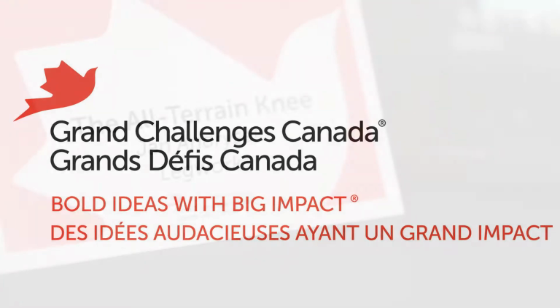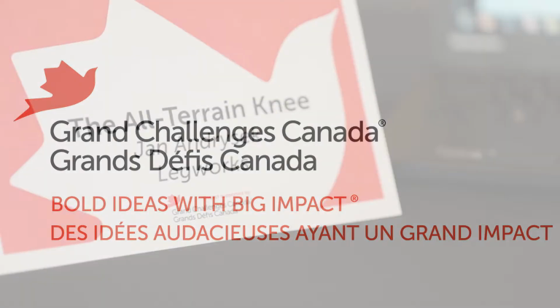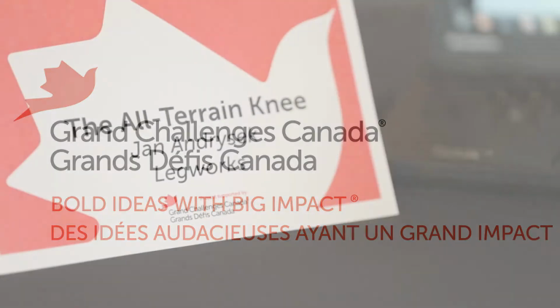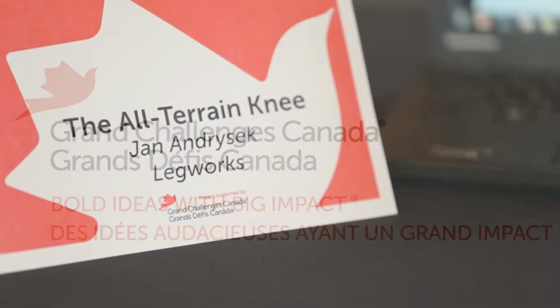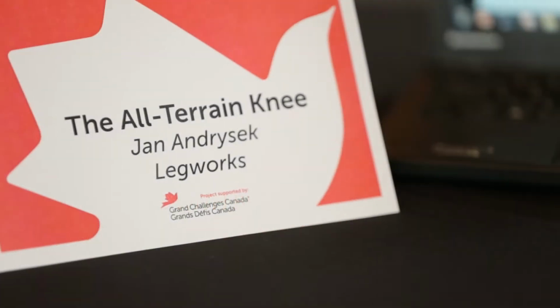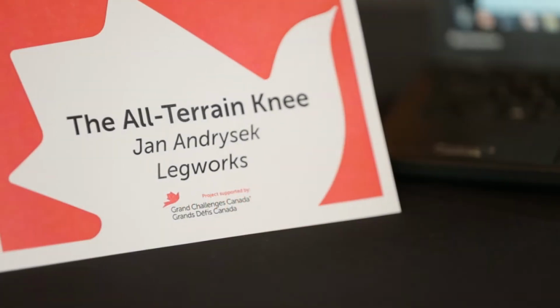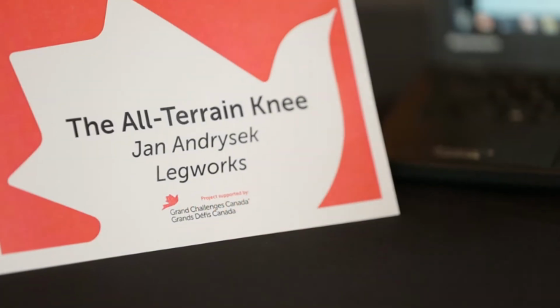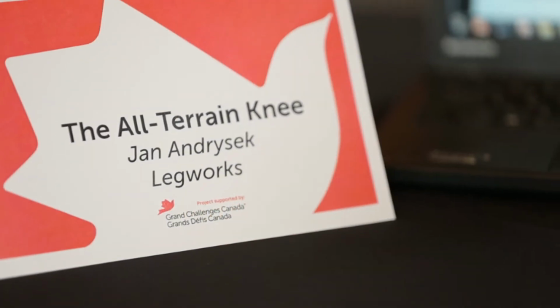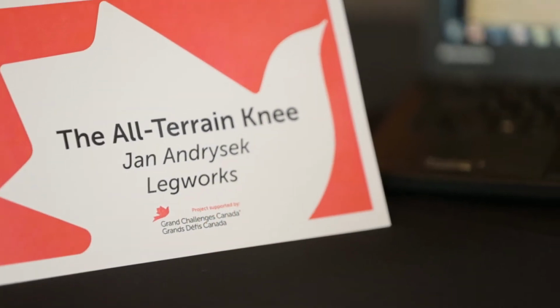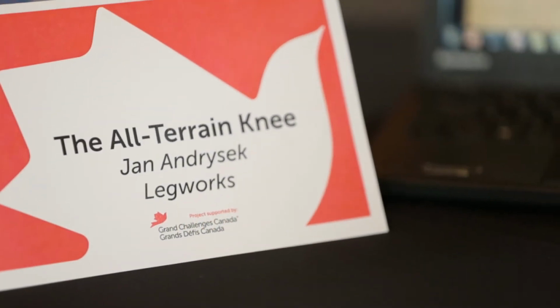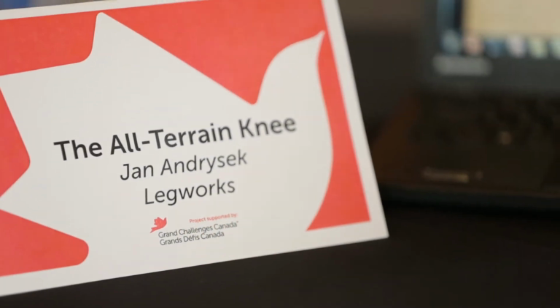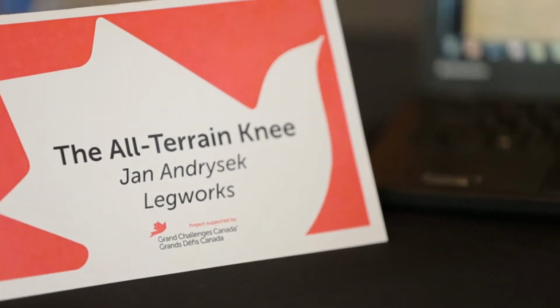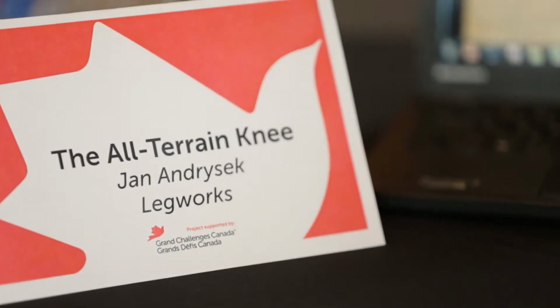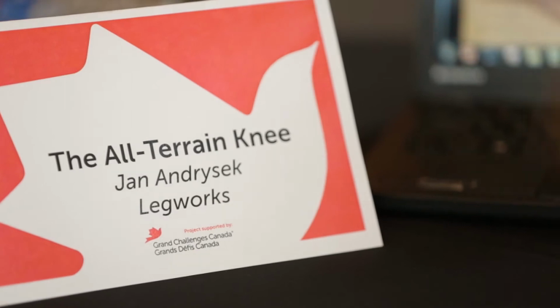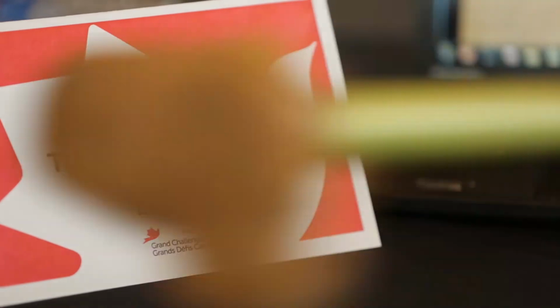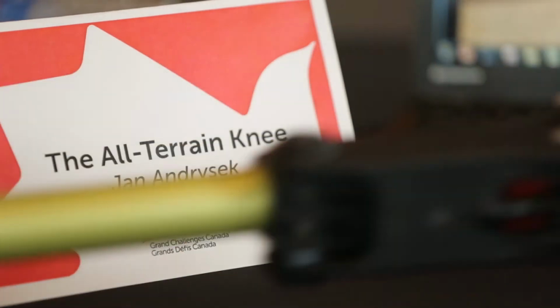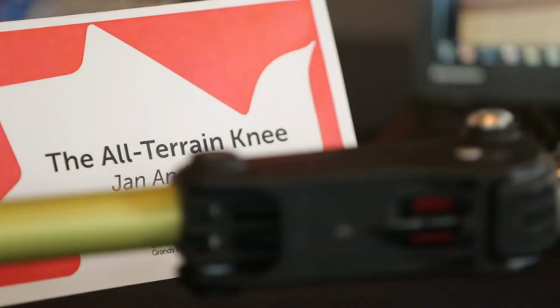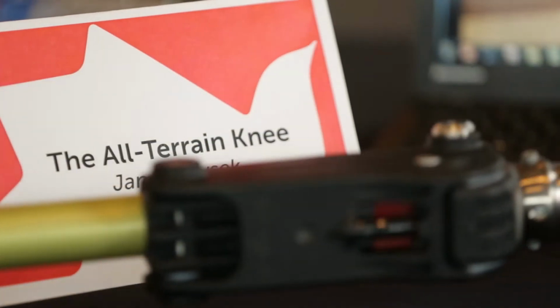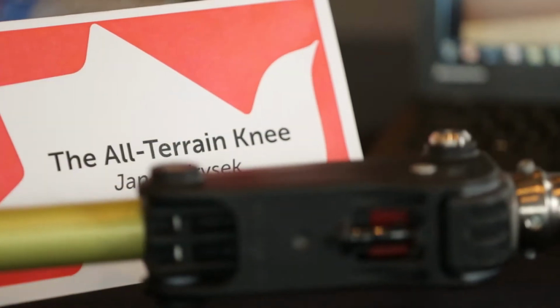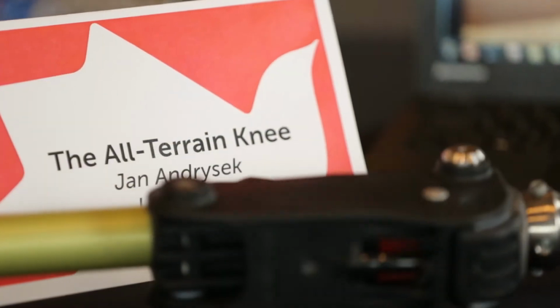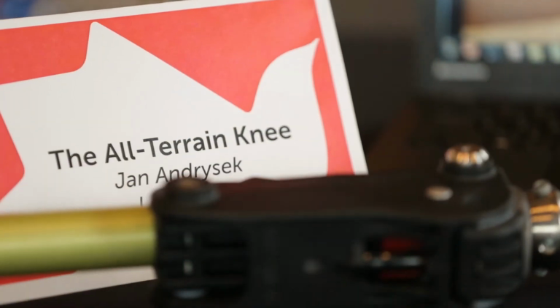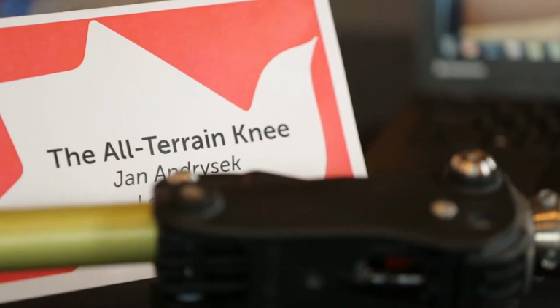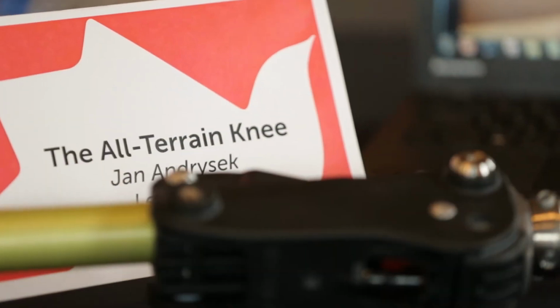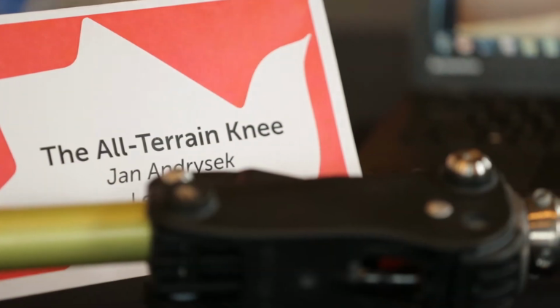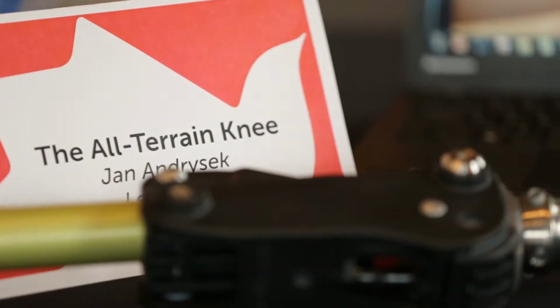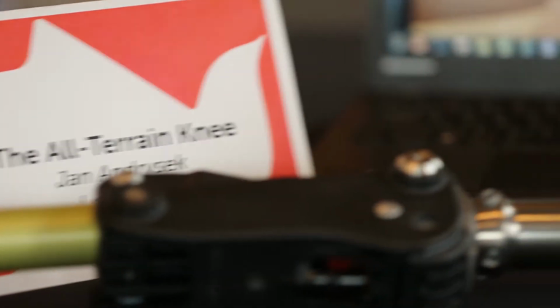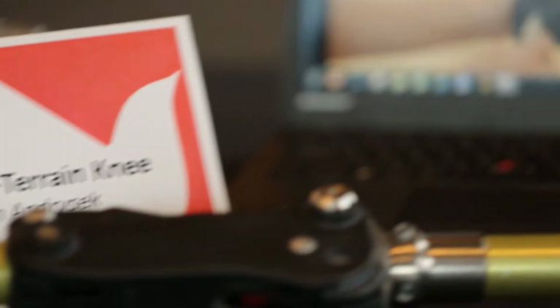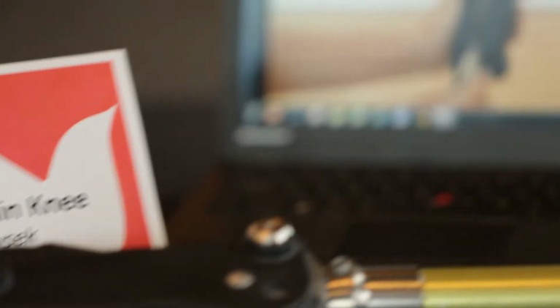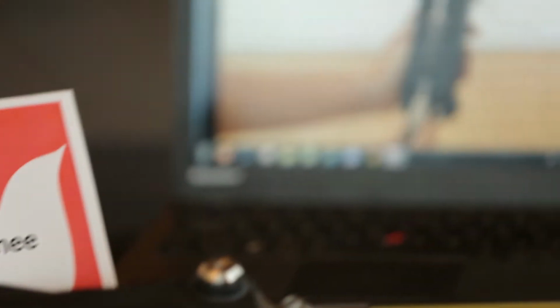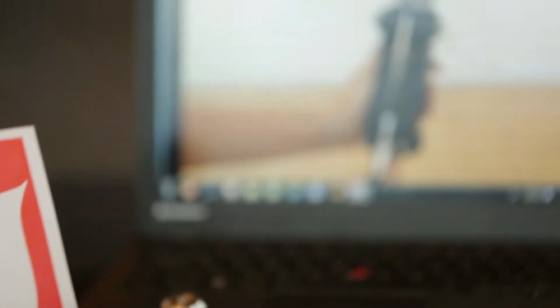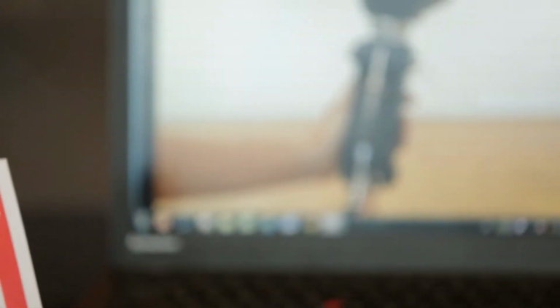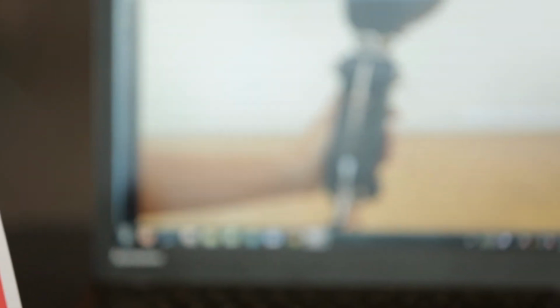My name is Jan Andrzejczyk. I'm a professor at the University of Toronto and a researcher at Holland Bloorview Kids Rehab.